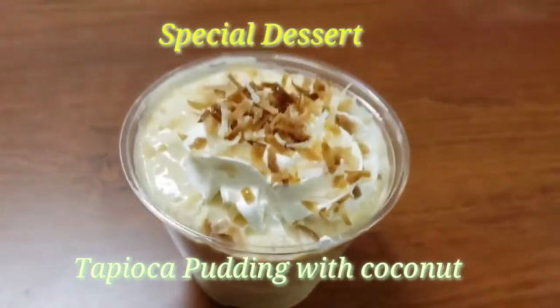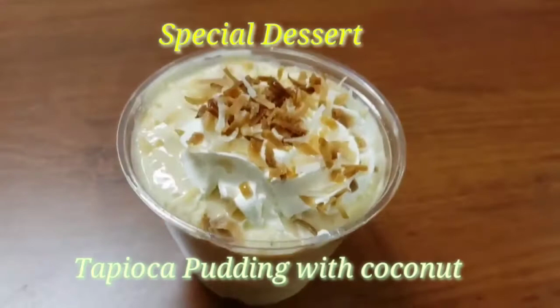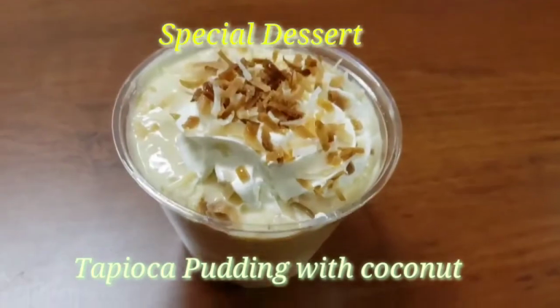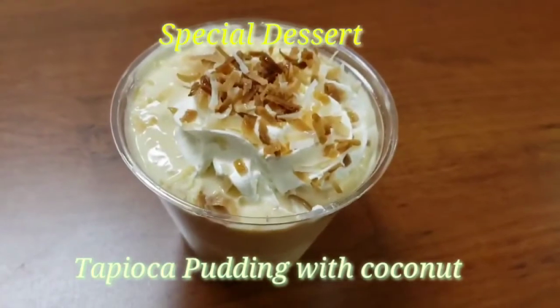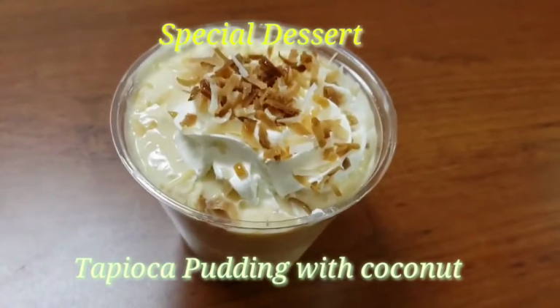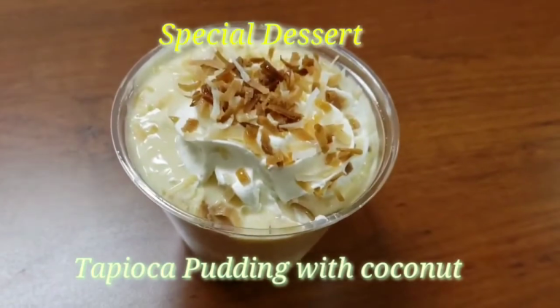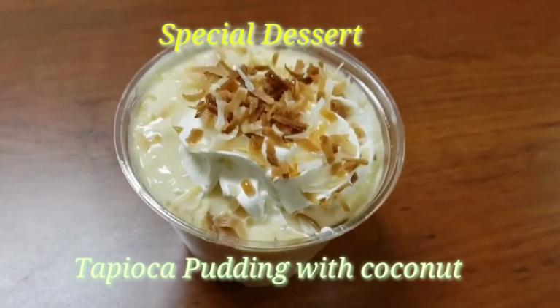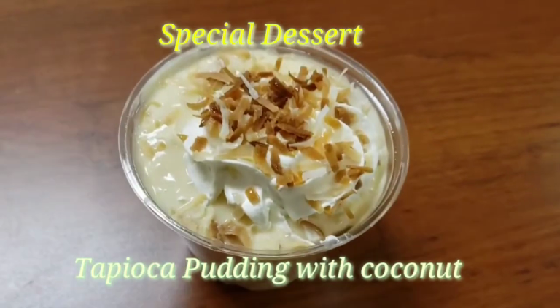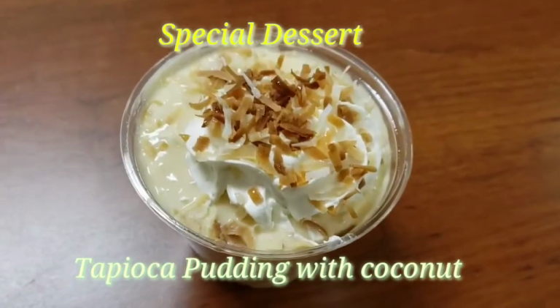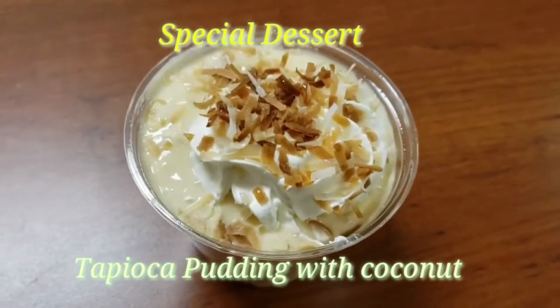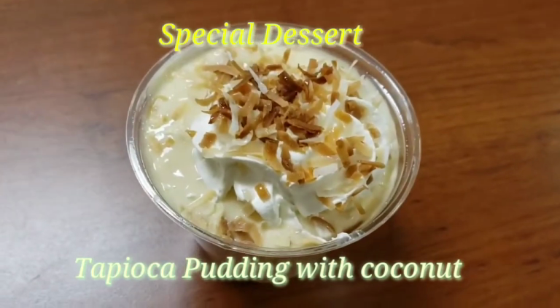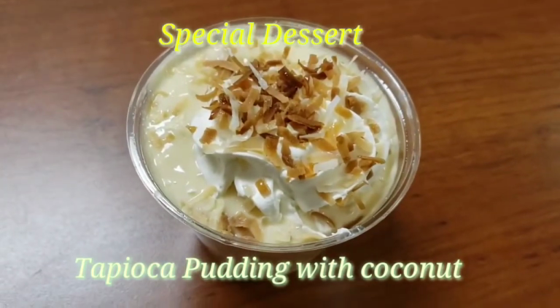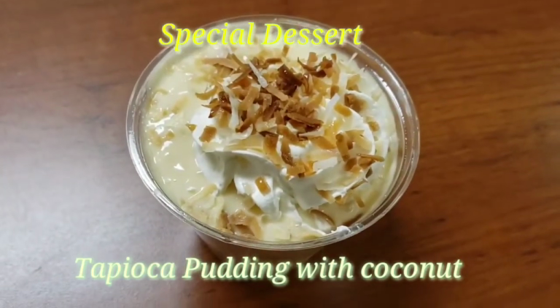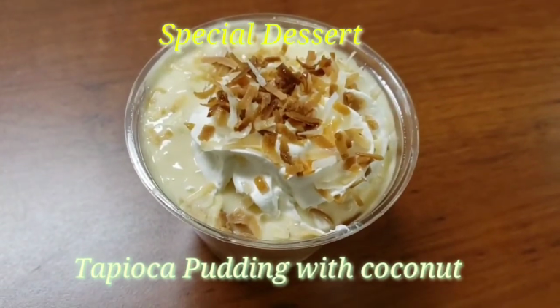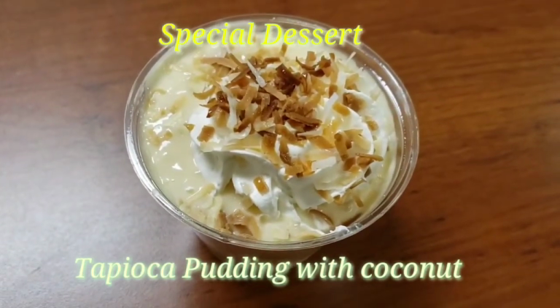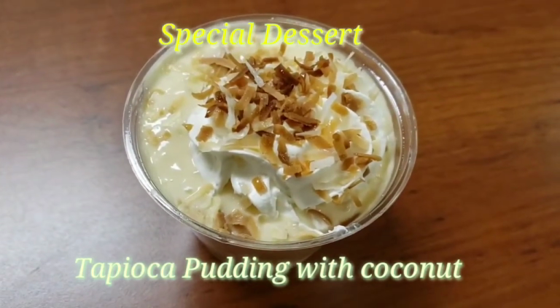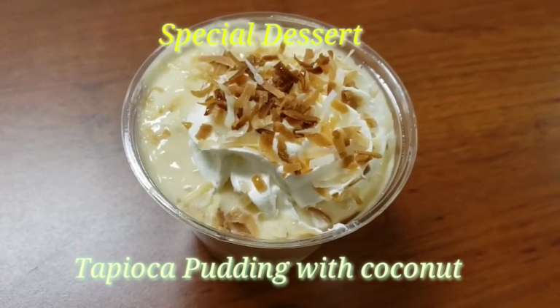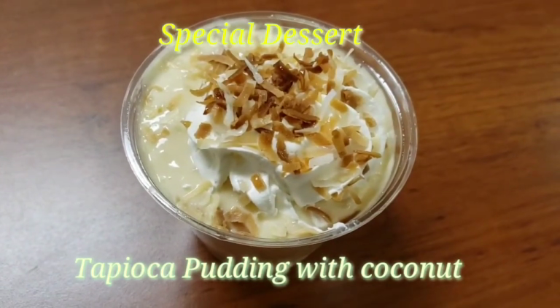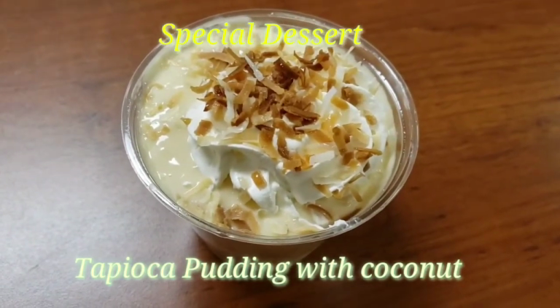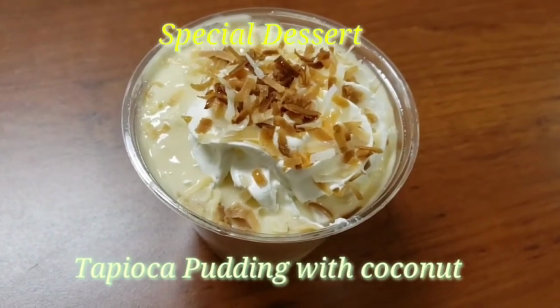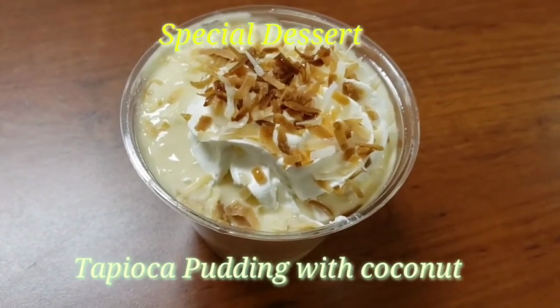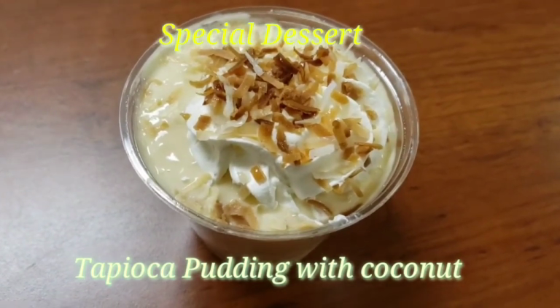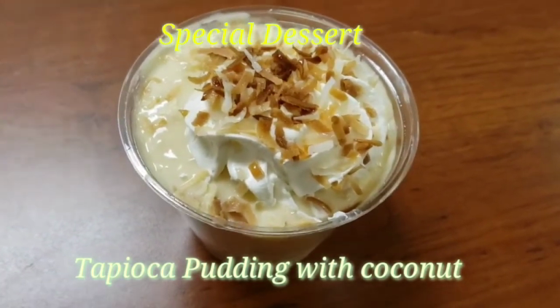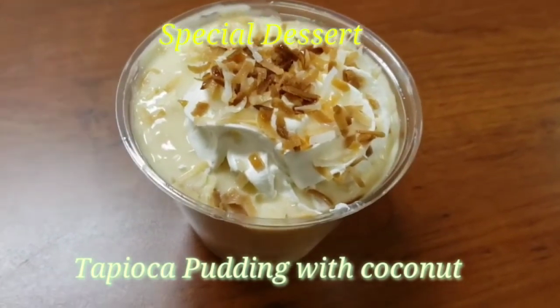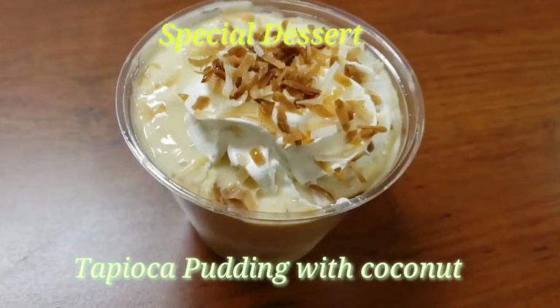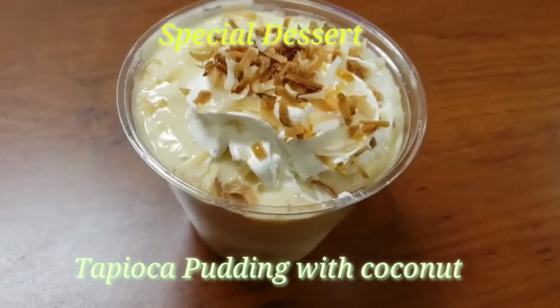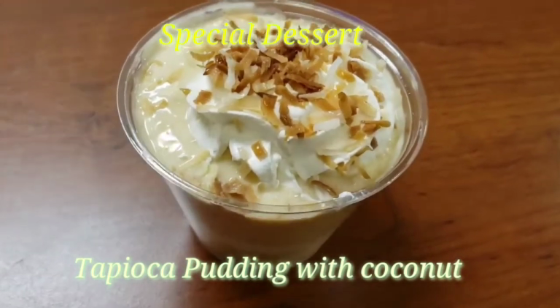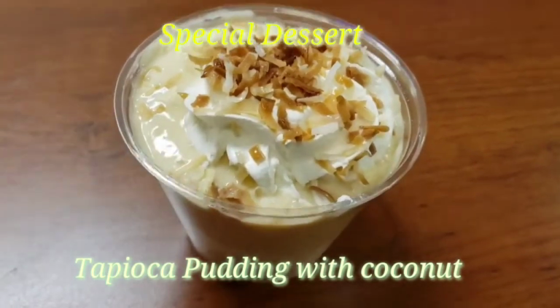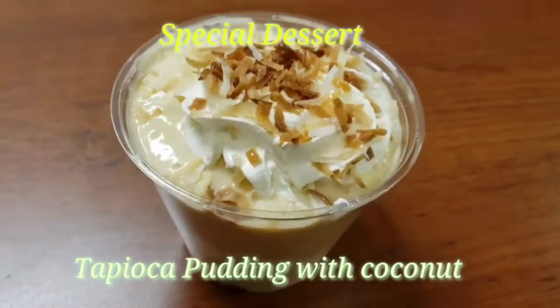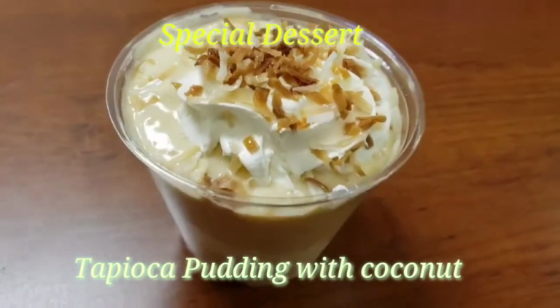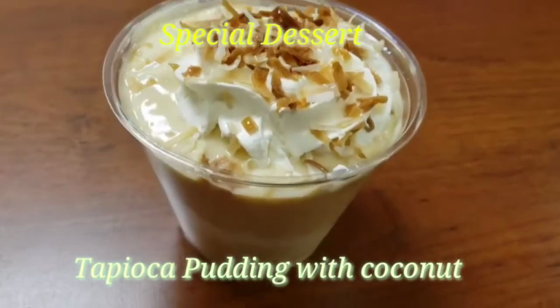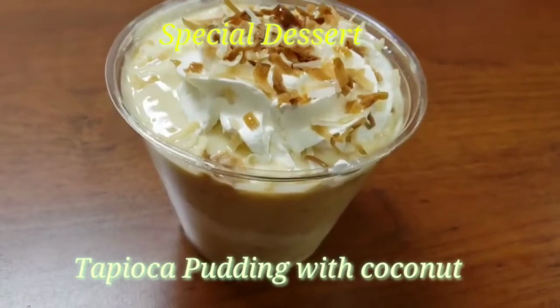There you have it, guys. My lunch for a week. I hope you enjoy. Thank you.